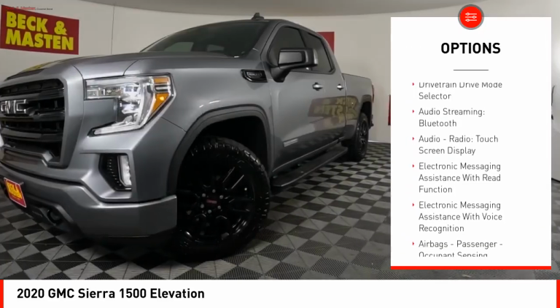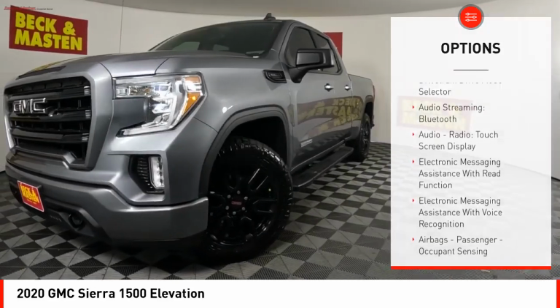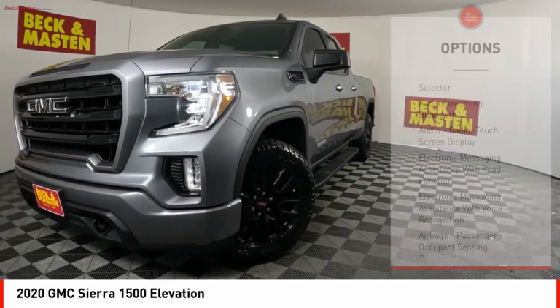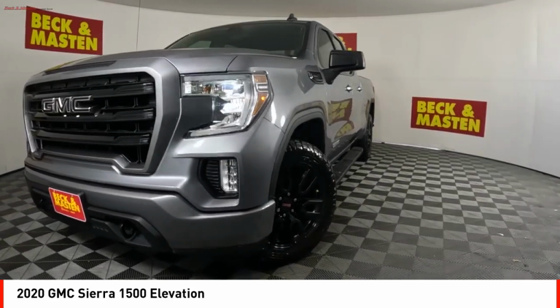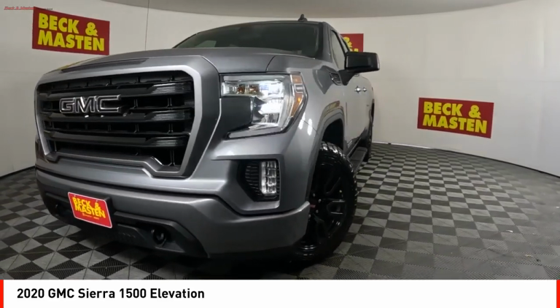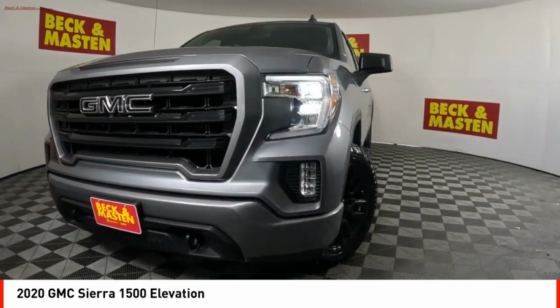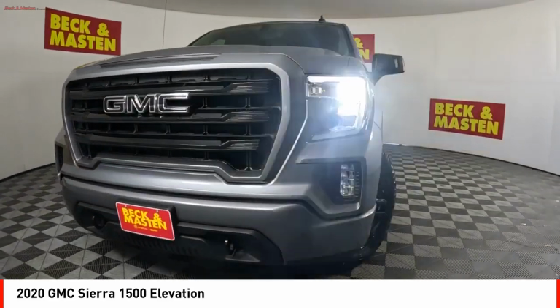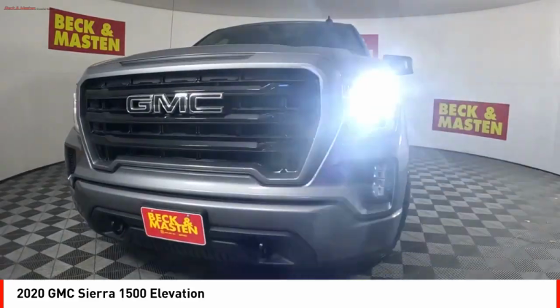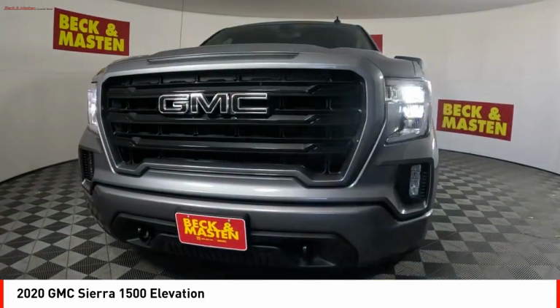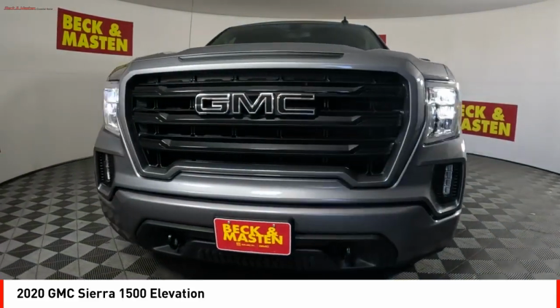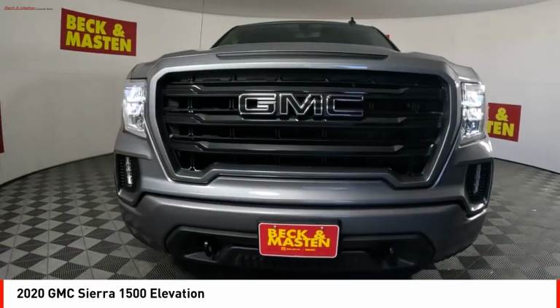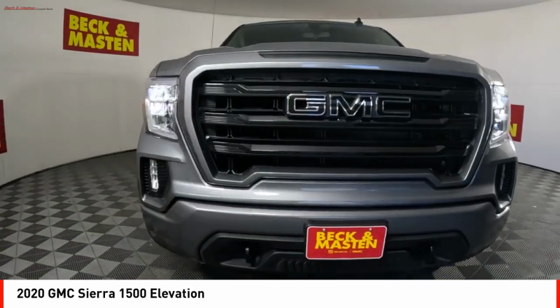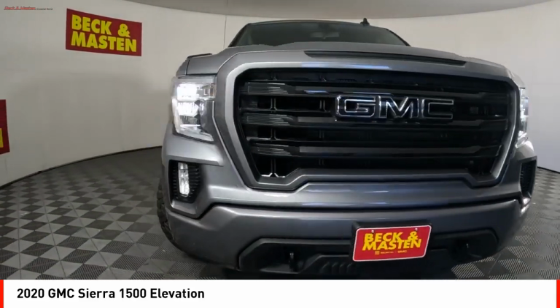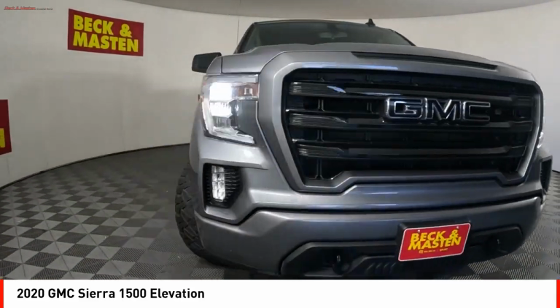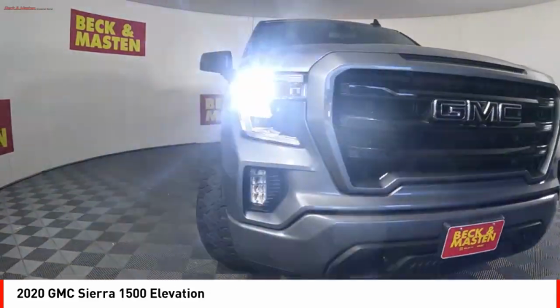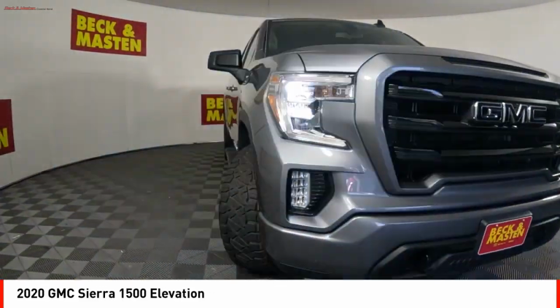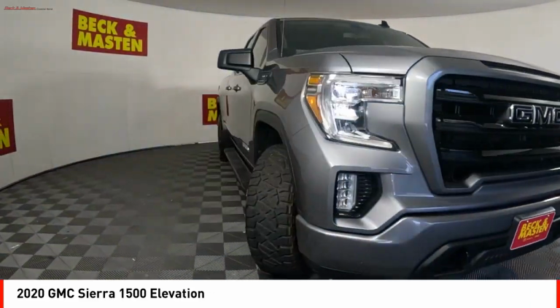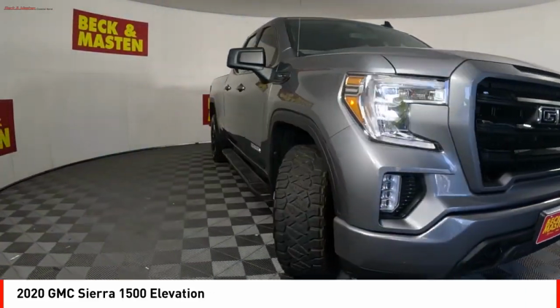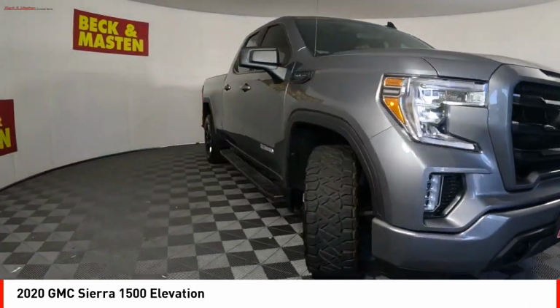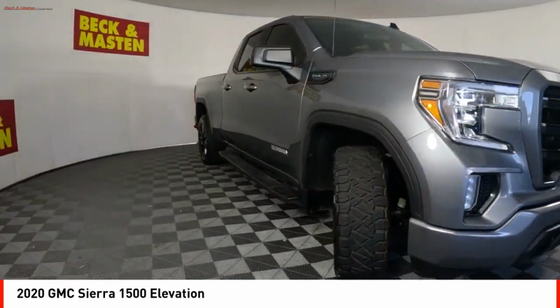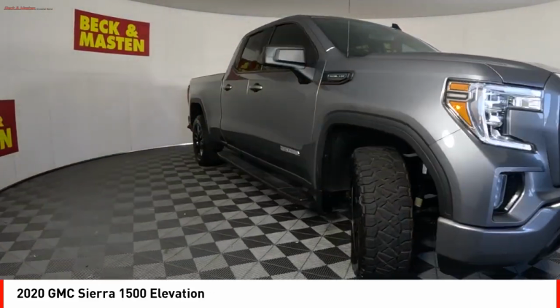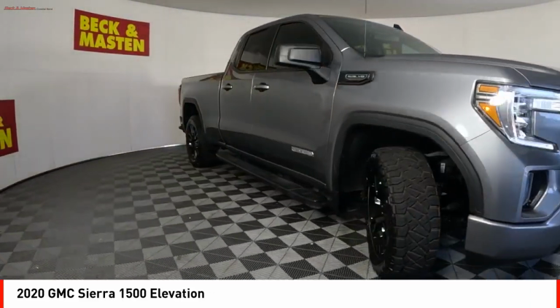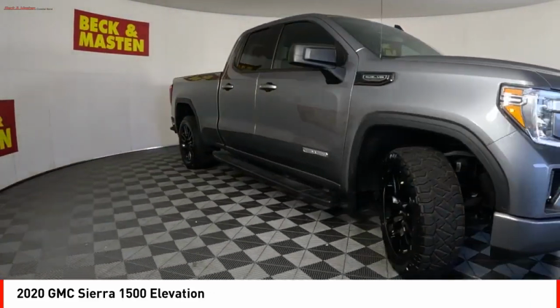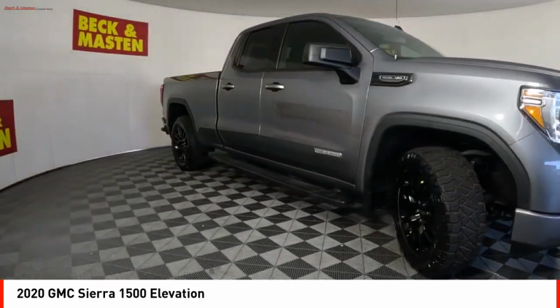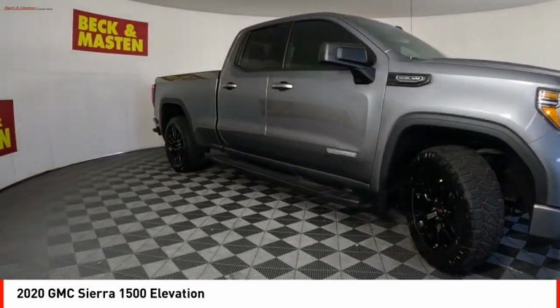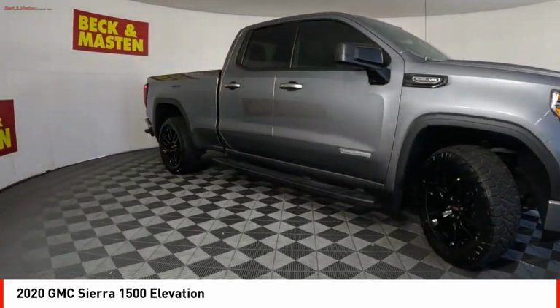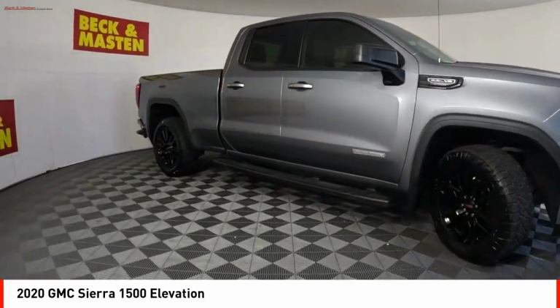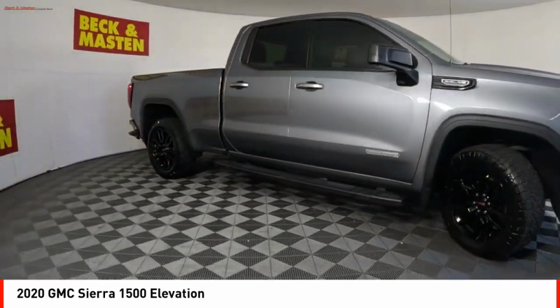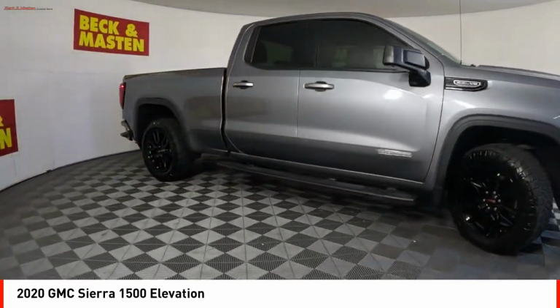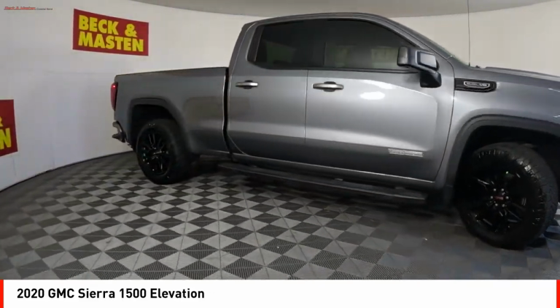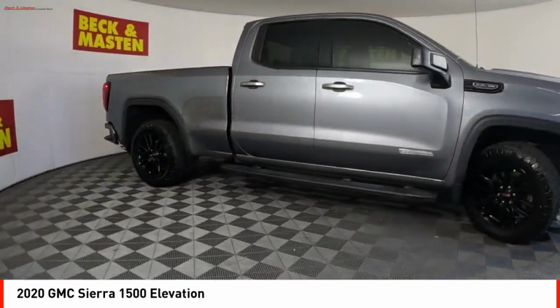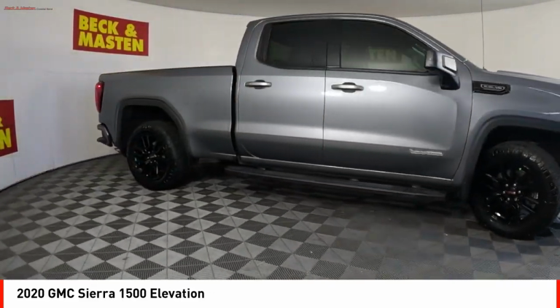Stability control, roll stability control, front suspension type: strut, power brakes, and braking assist.